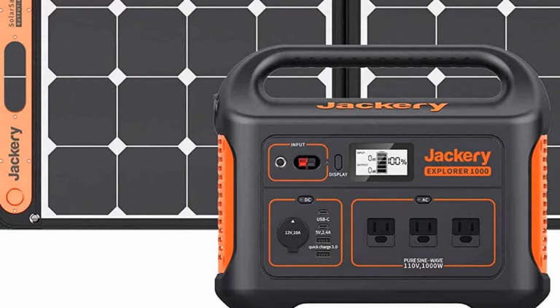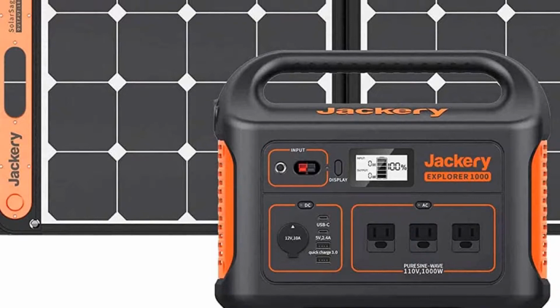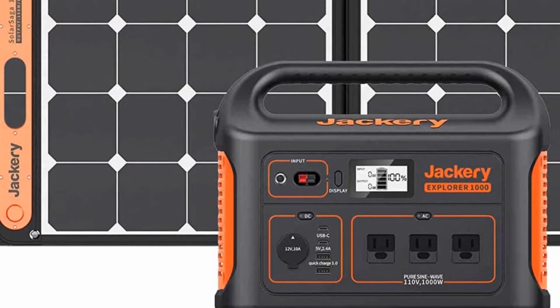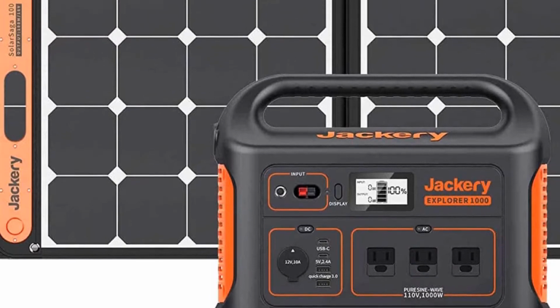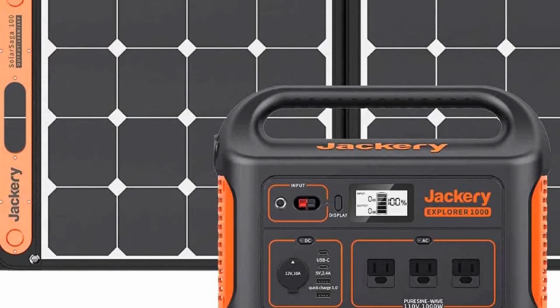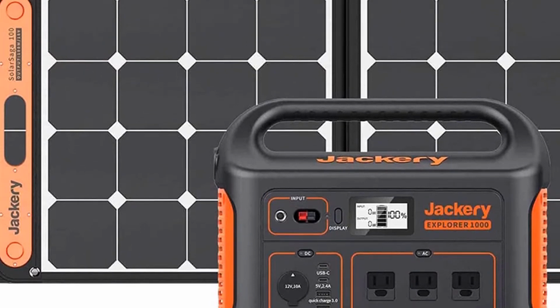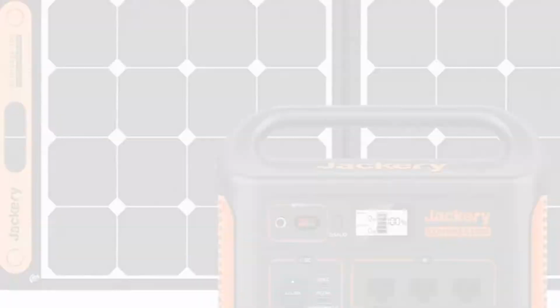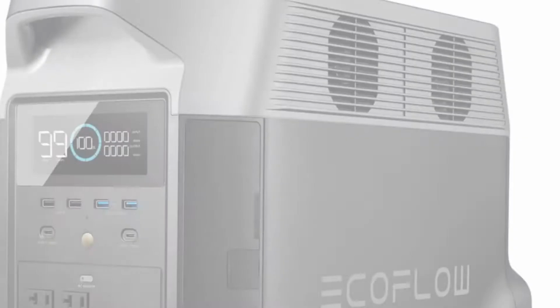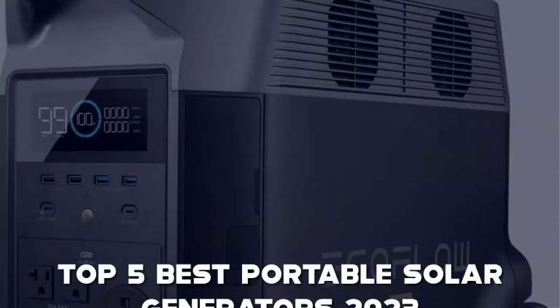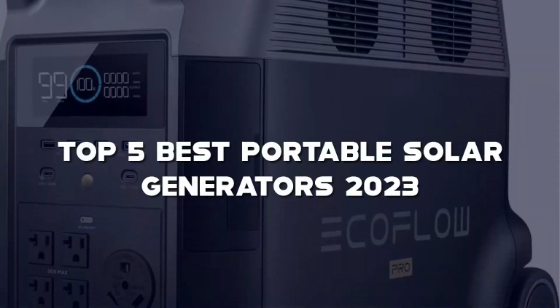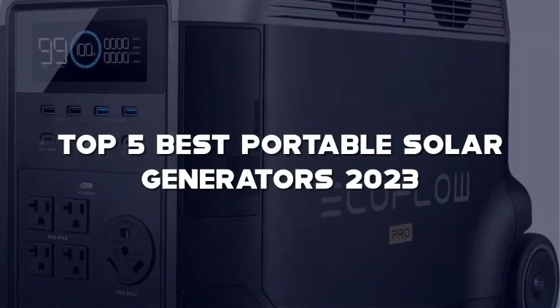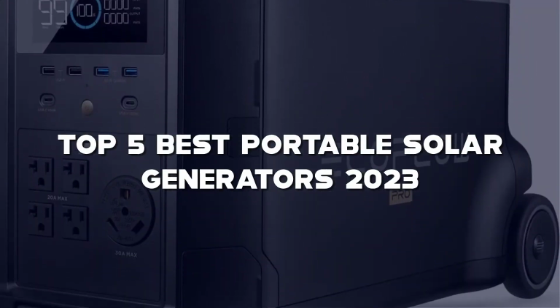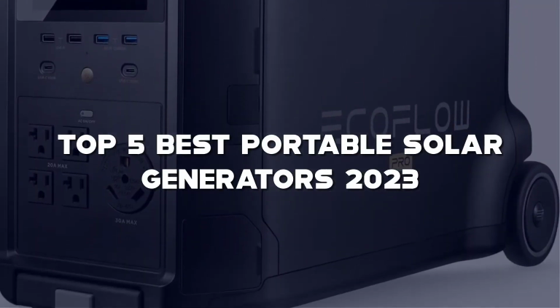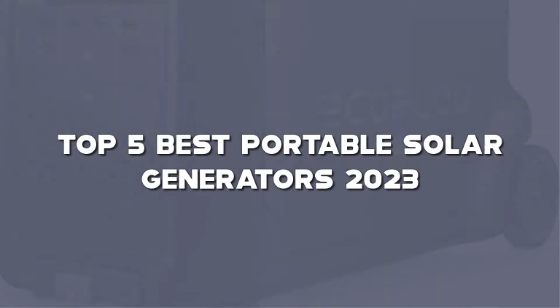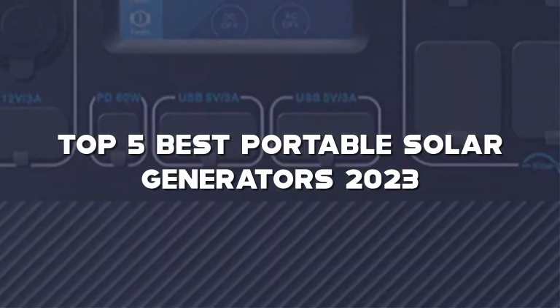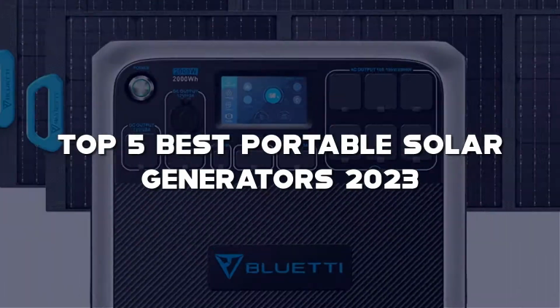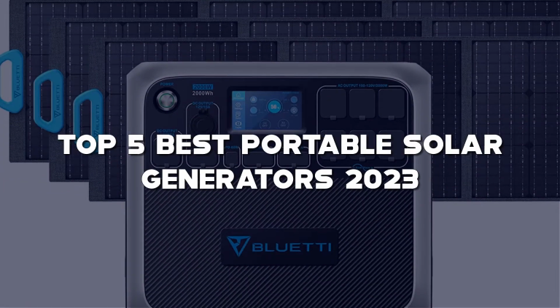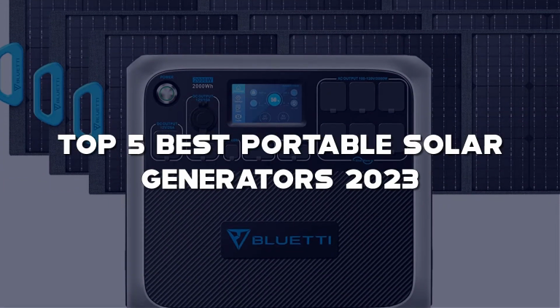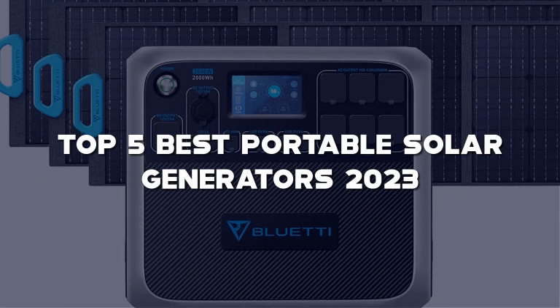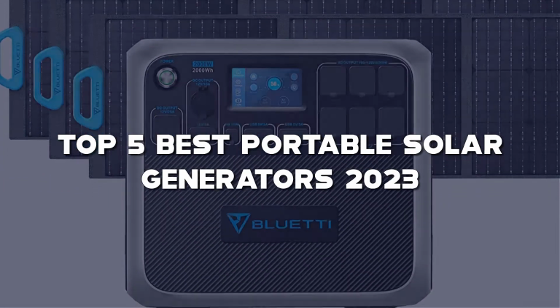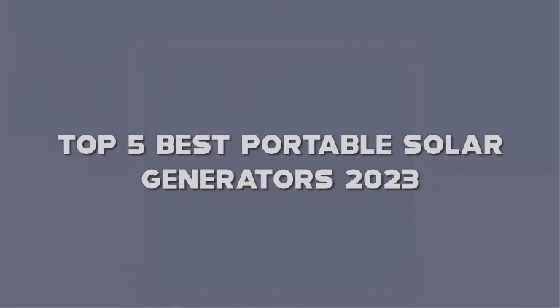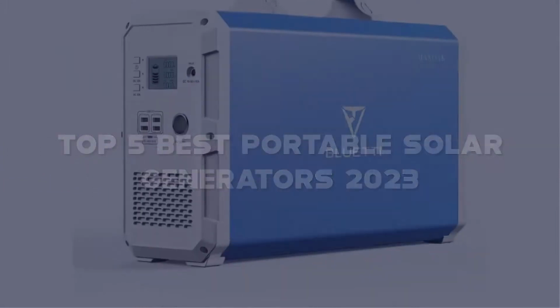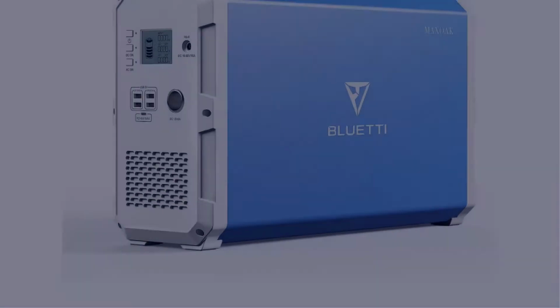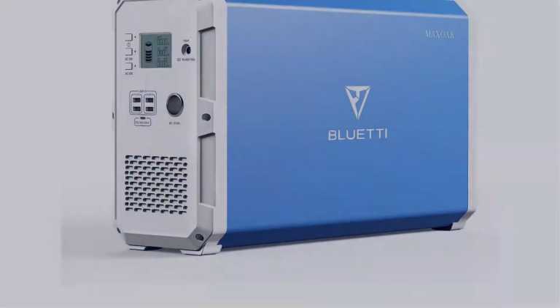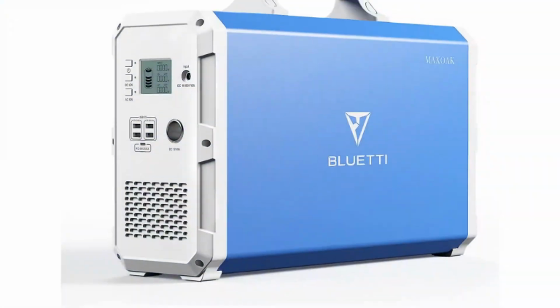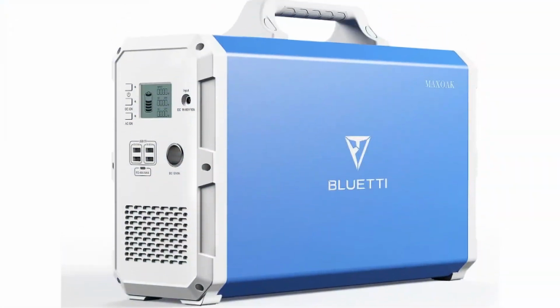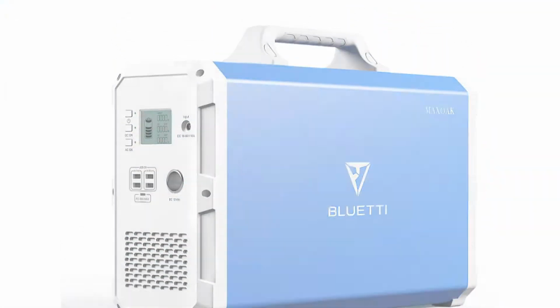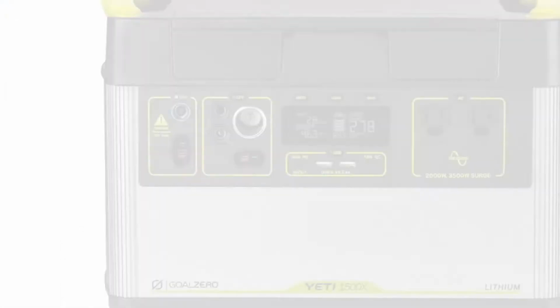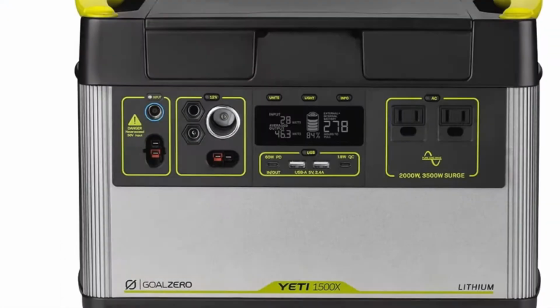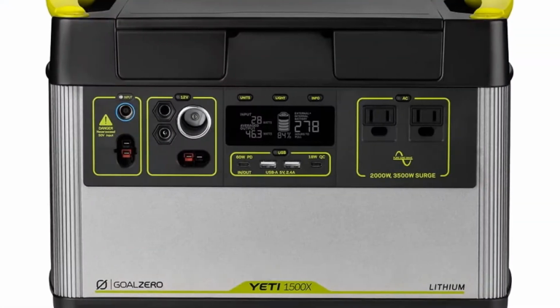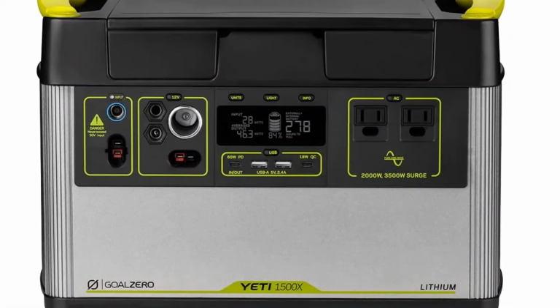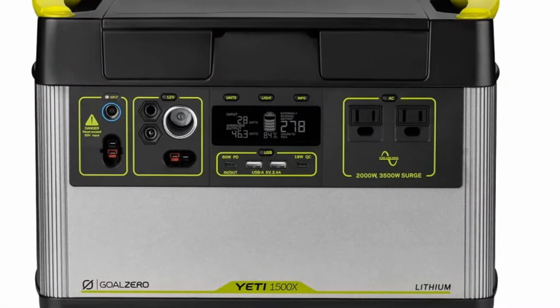Today I have come up with a list of the top 5 best portable solar generators in the market that are worth buying. So let's get started.